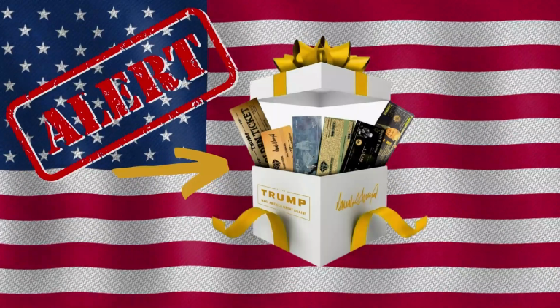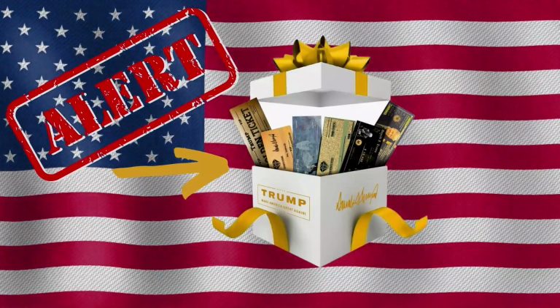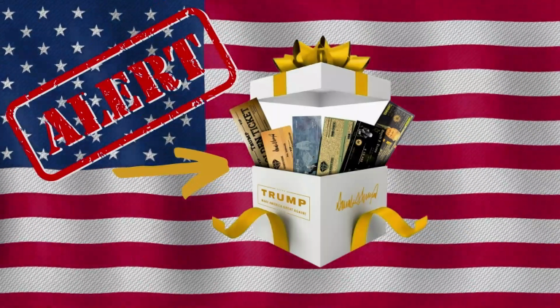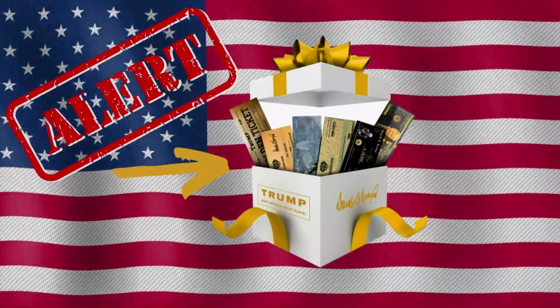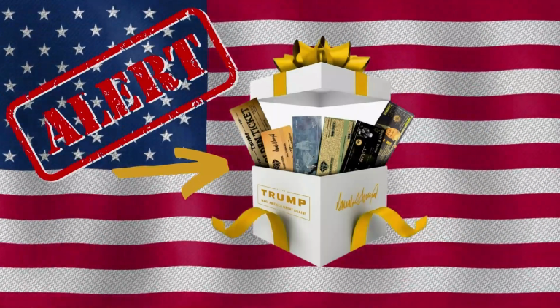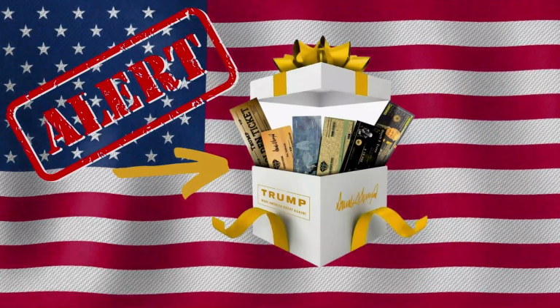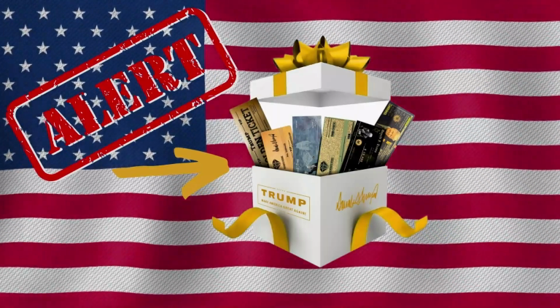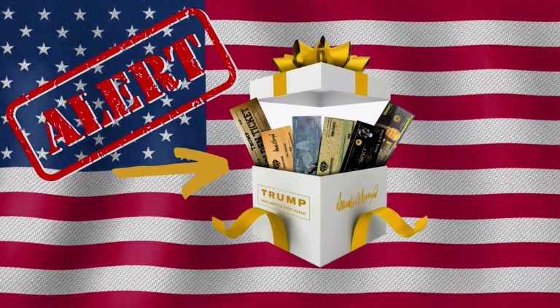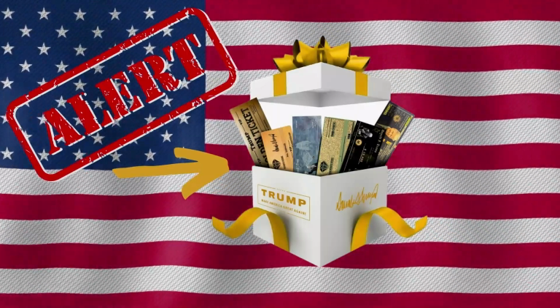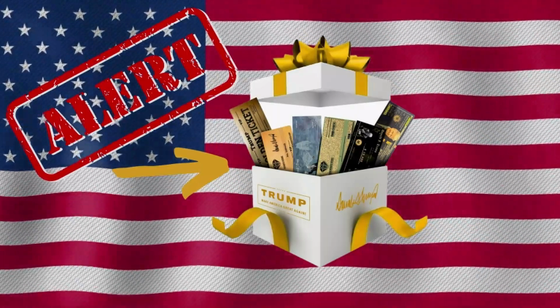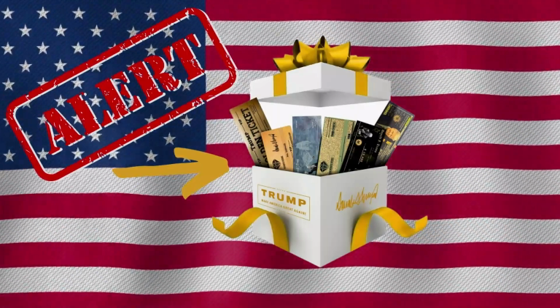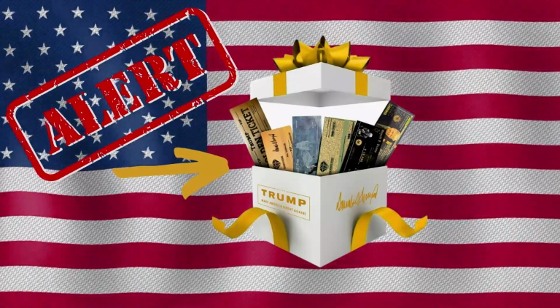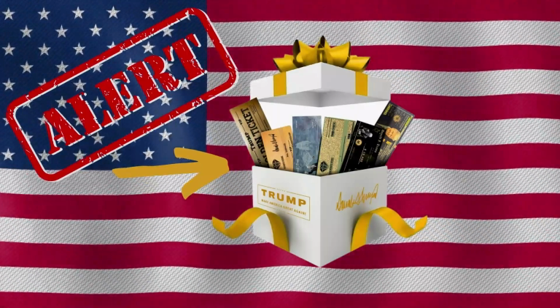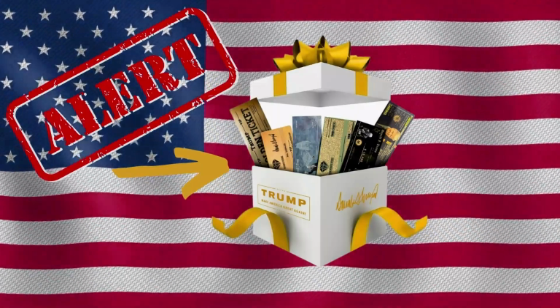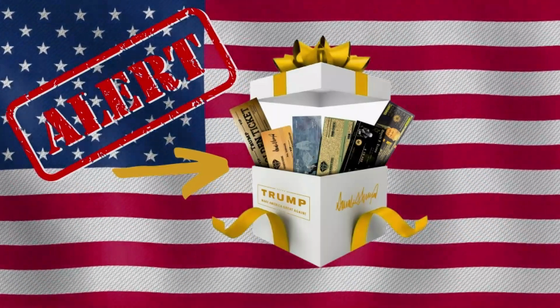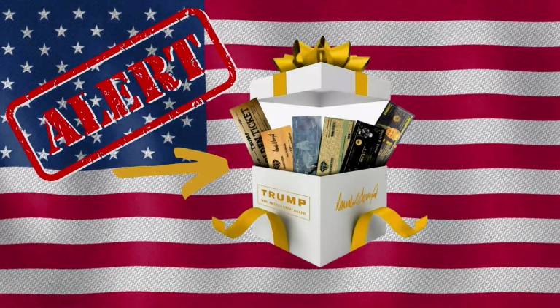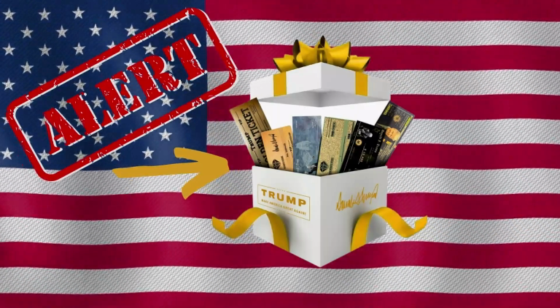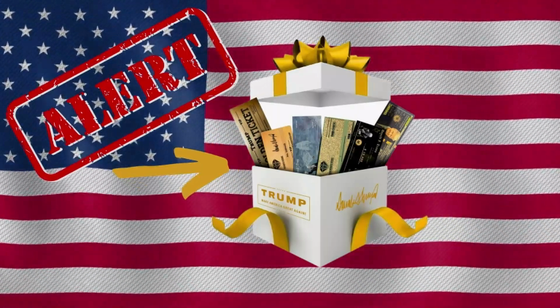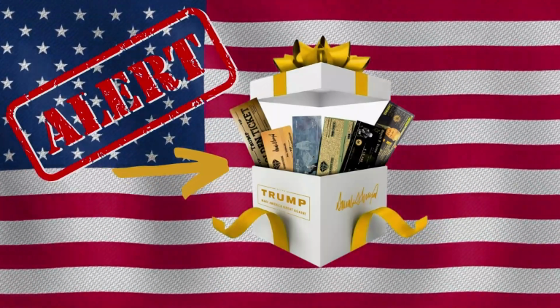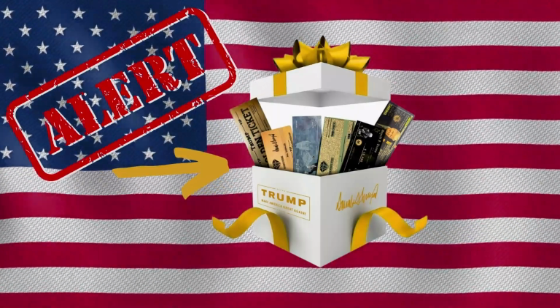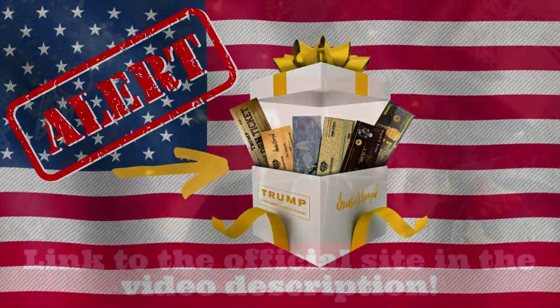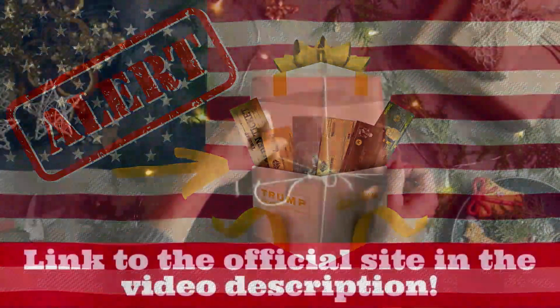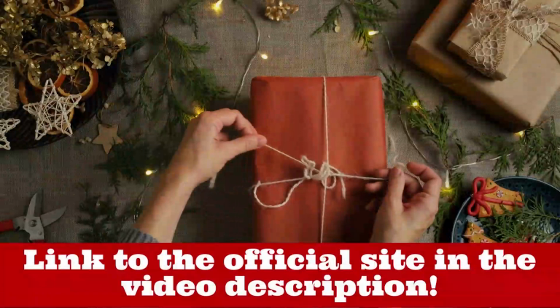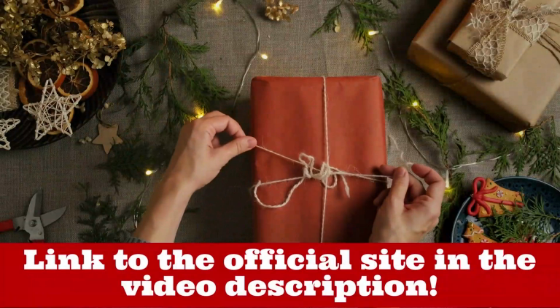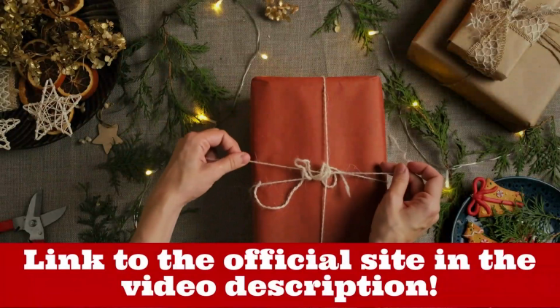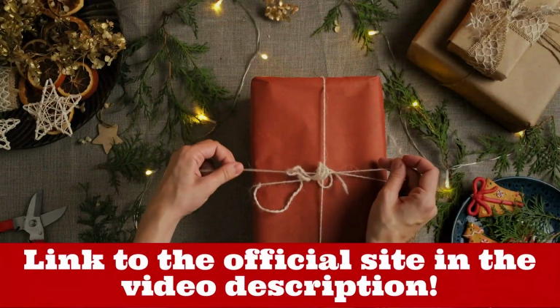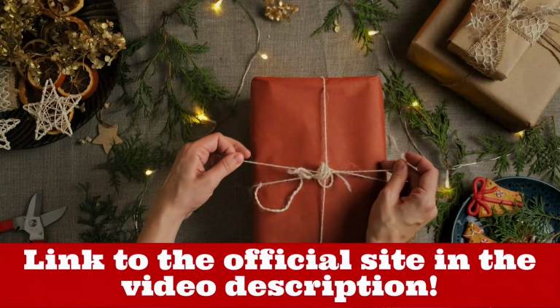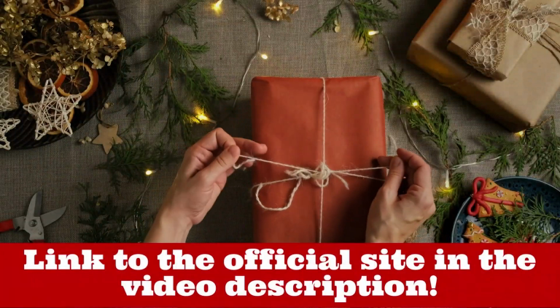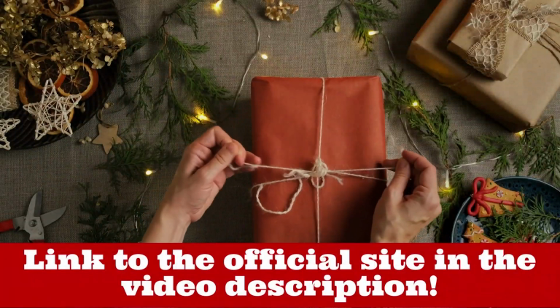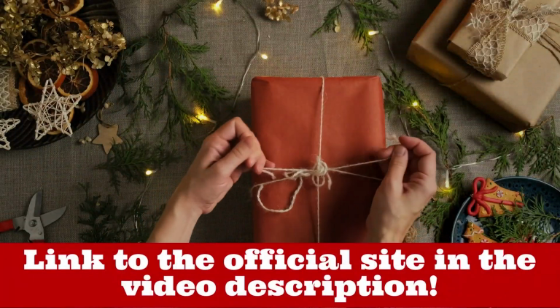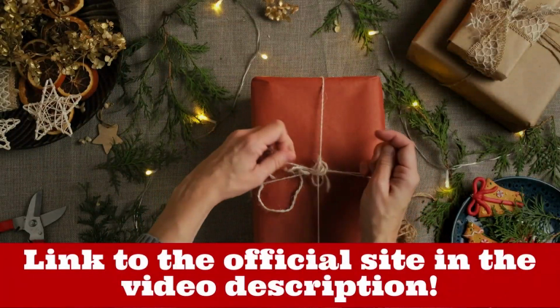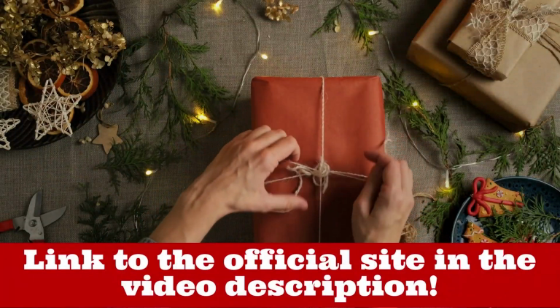Hello Patriots, how are you doing? Today we are going to talk about the fantastic news of December: the Trump Christmas Box.